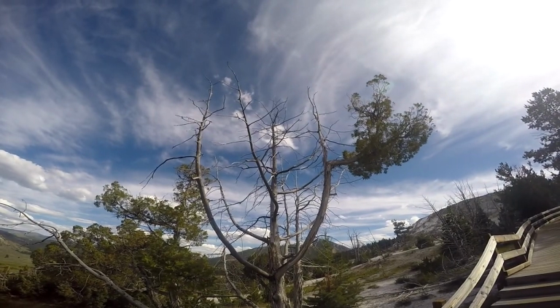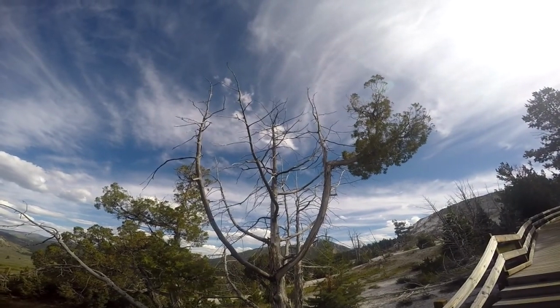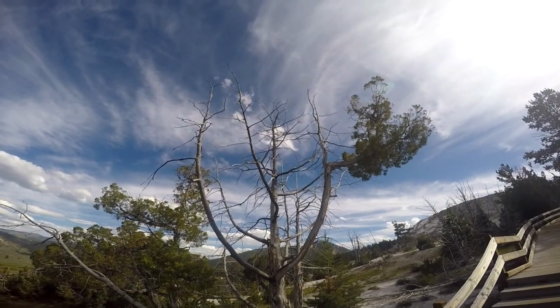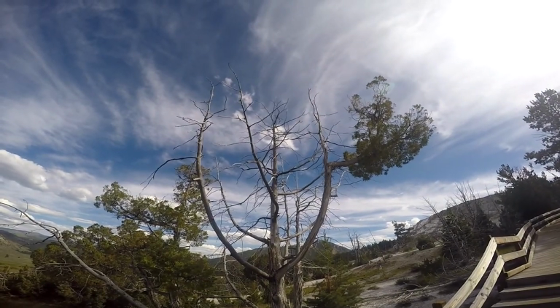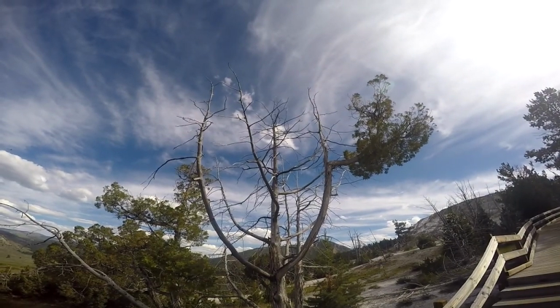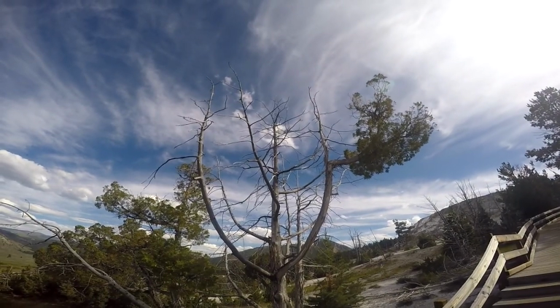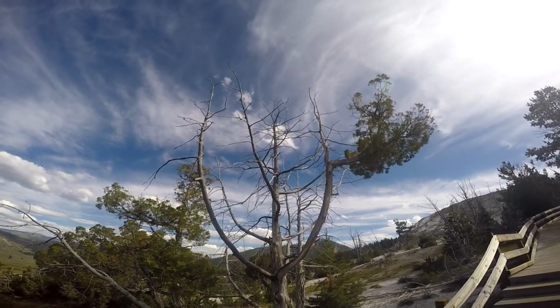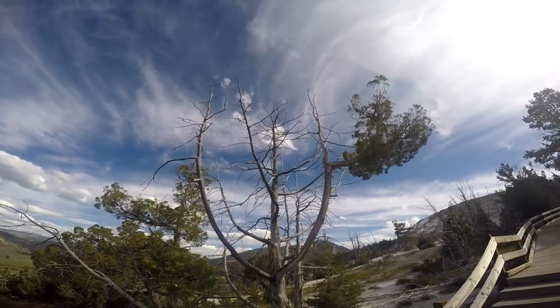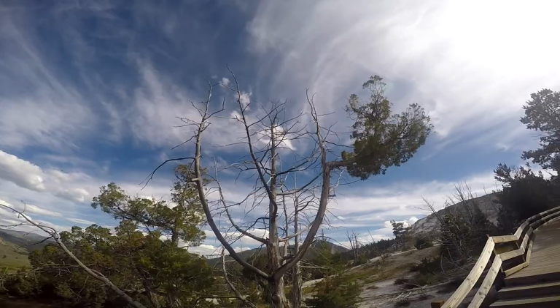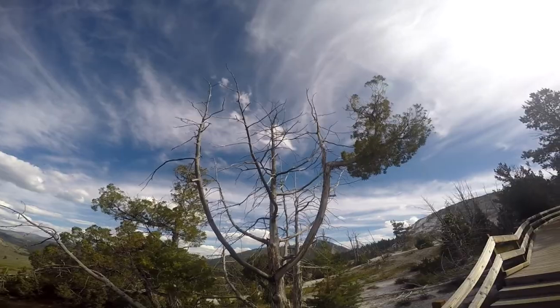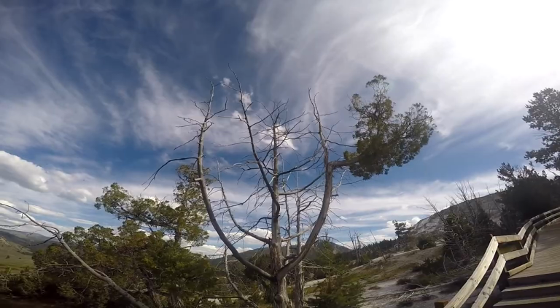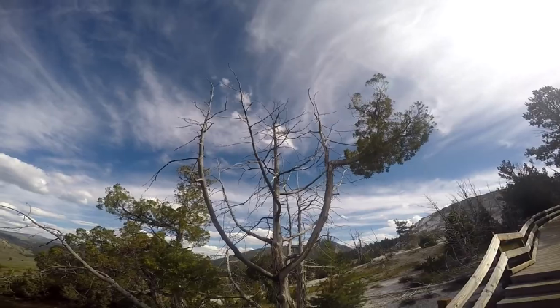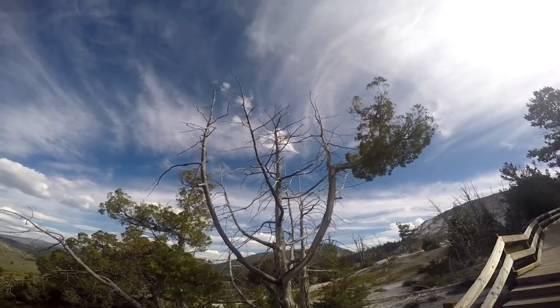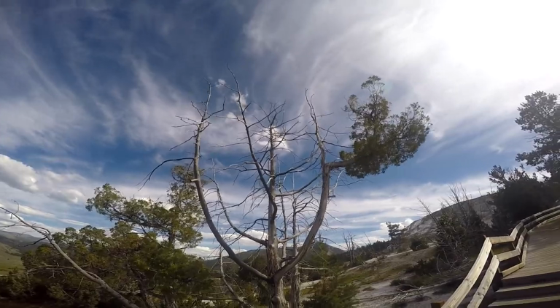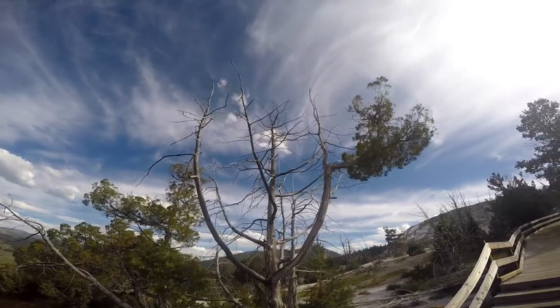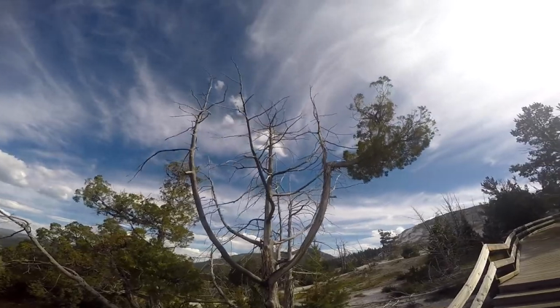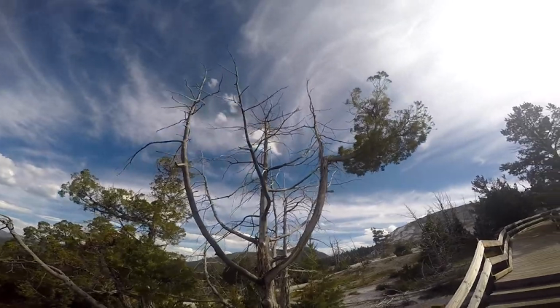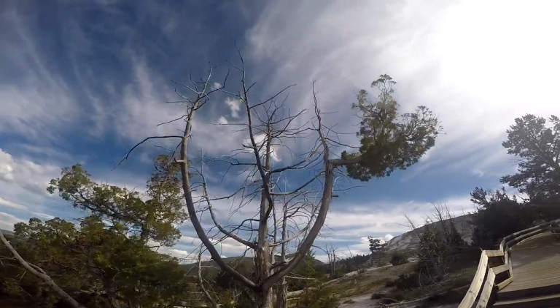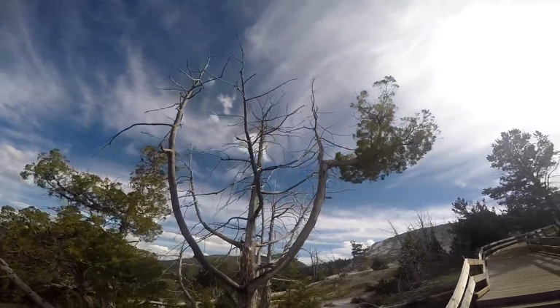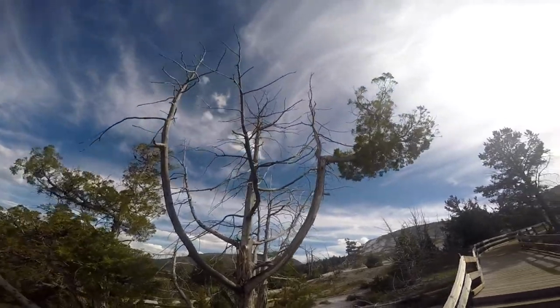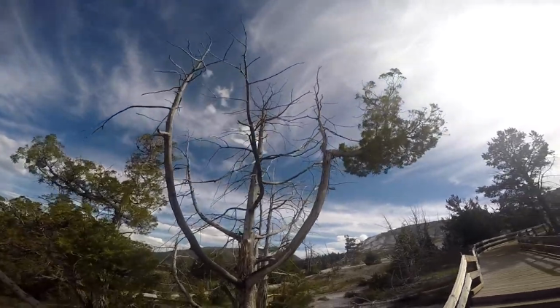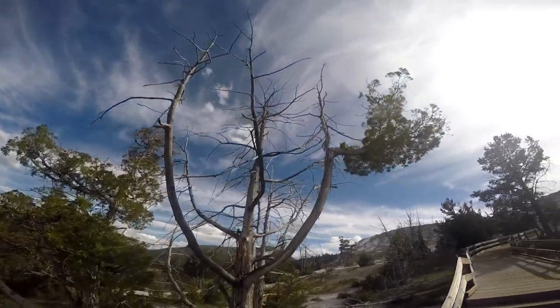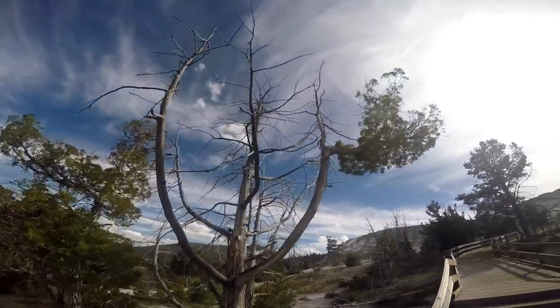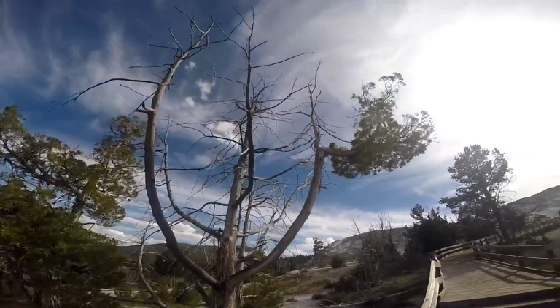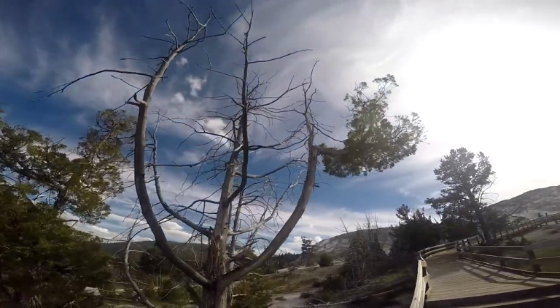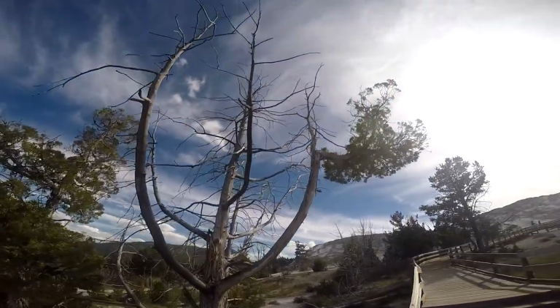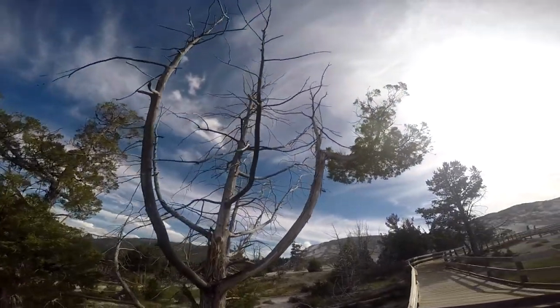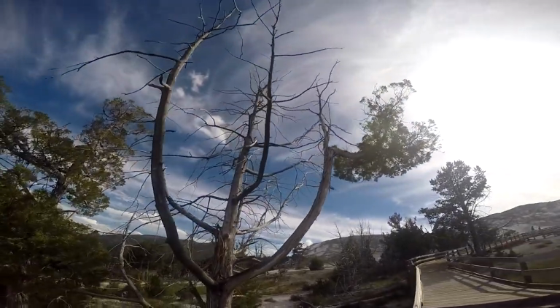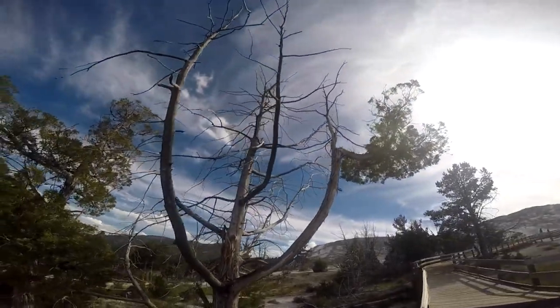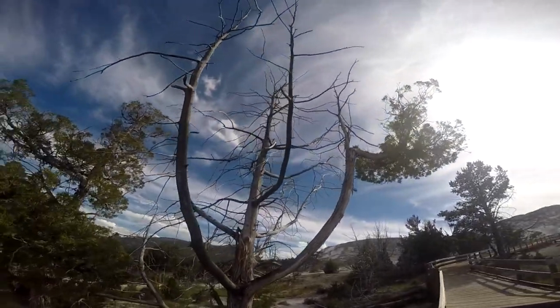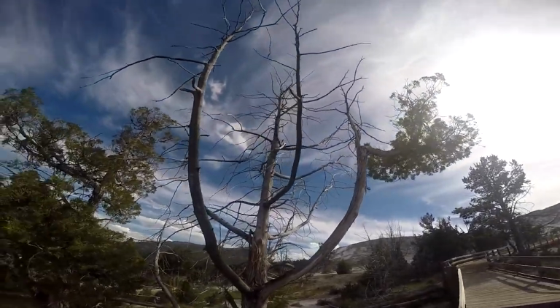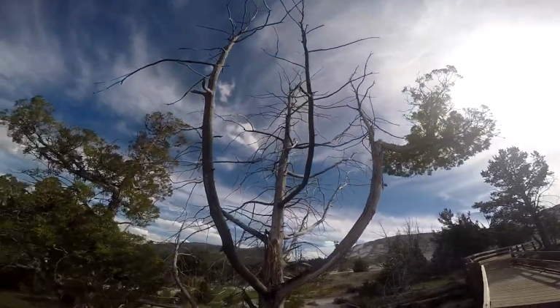When that happens, many trees caught in the path struggle to survive the slow, poisonous mineral dump.